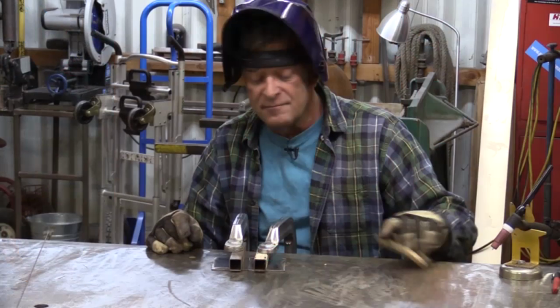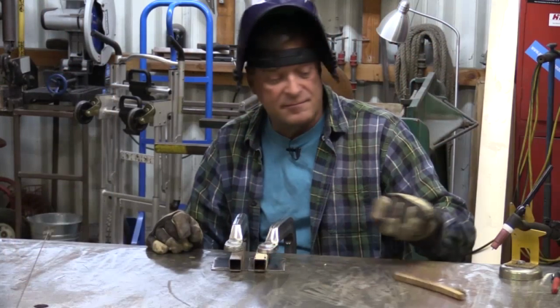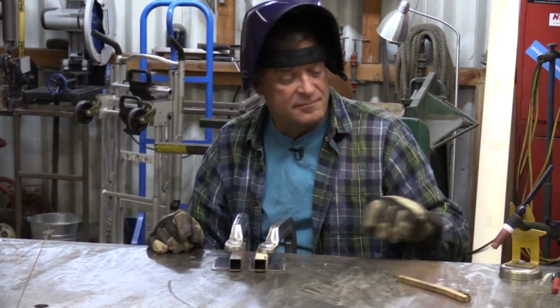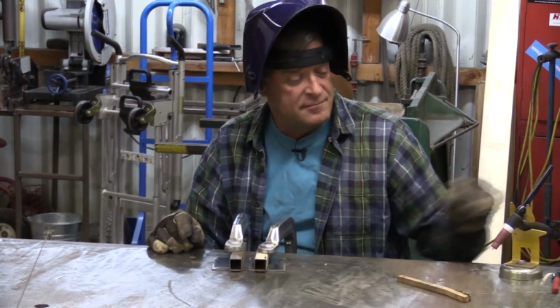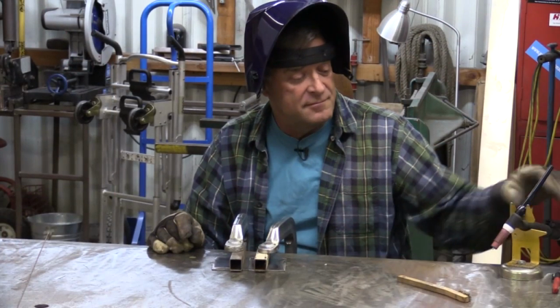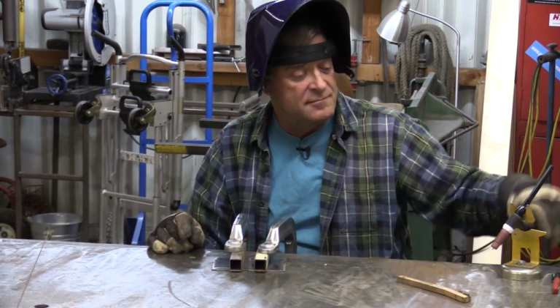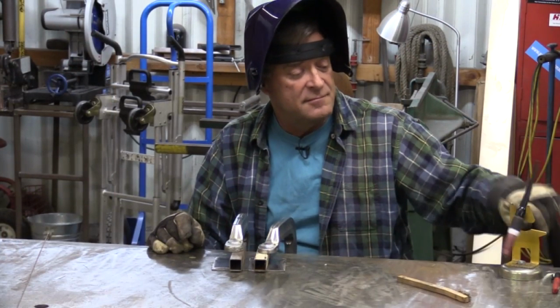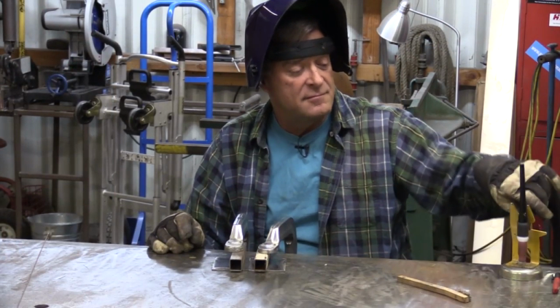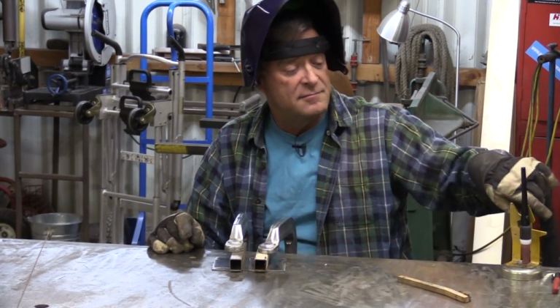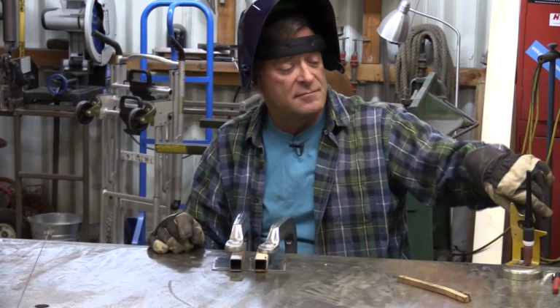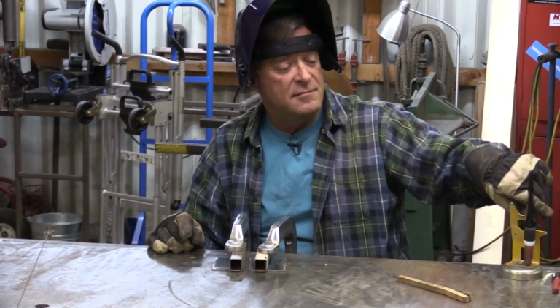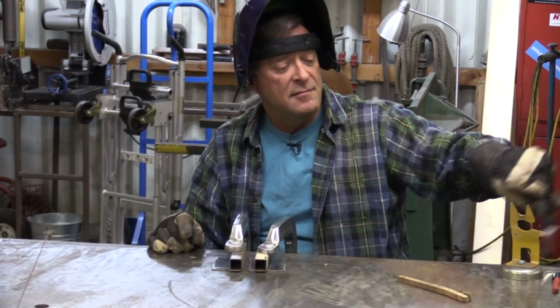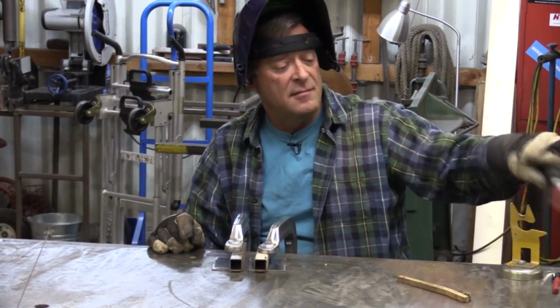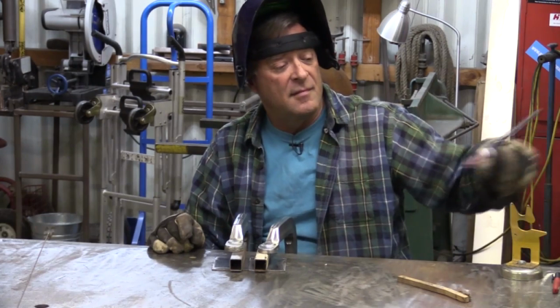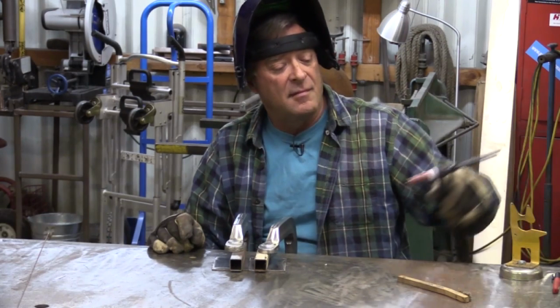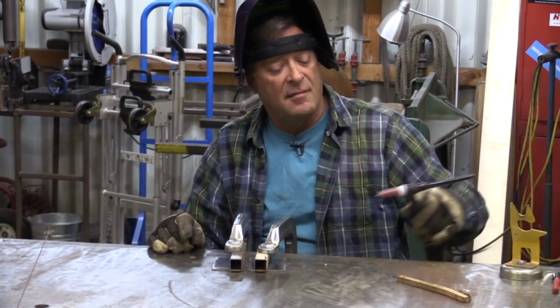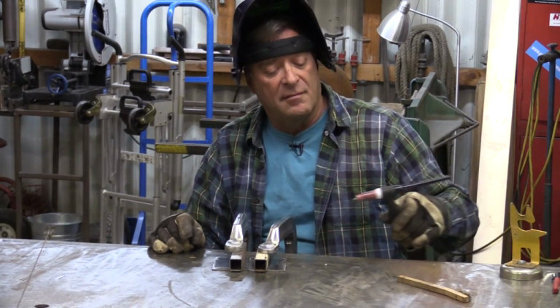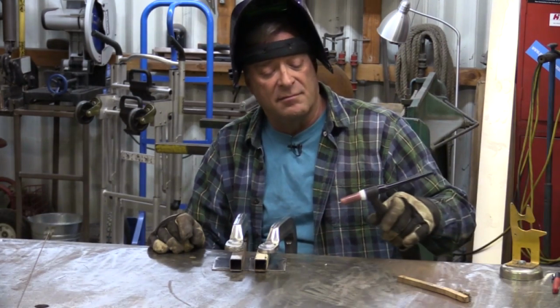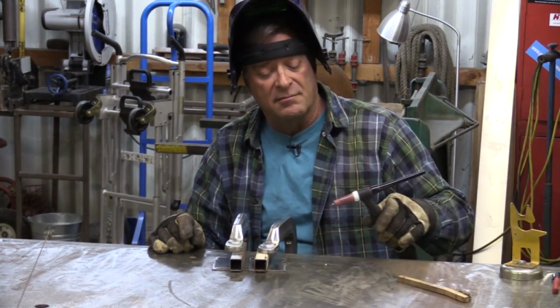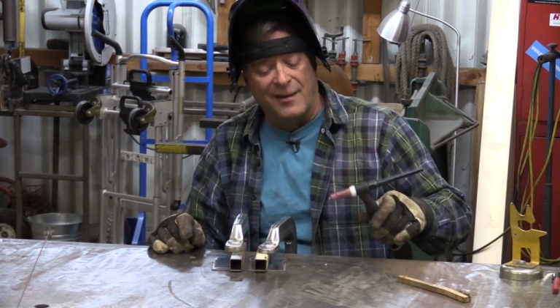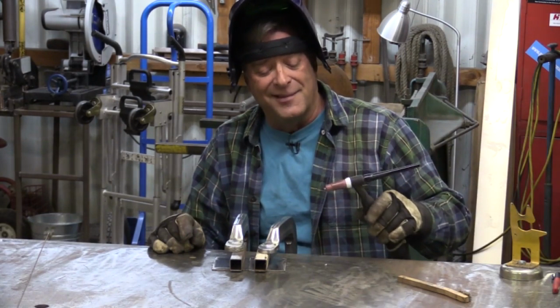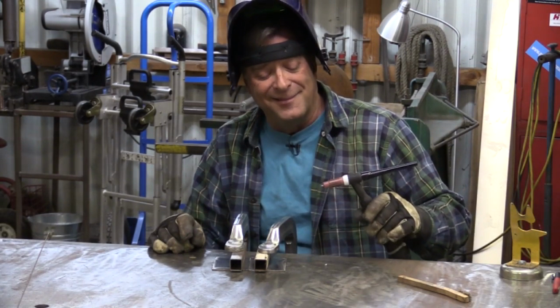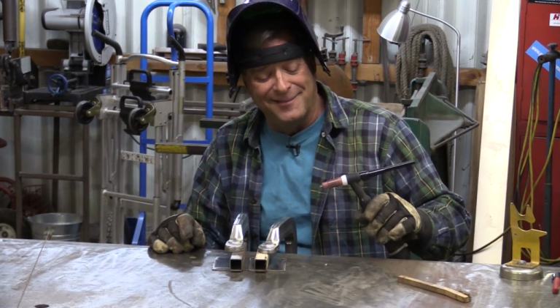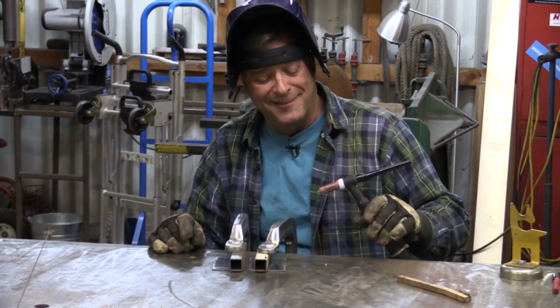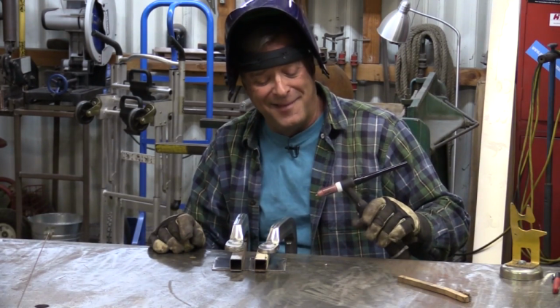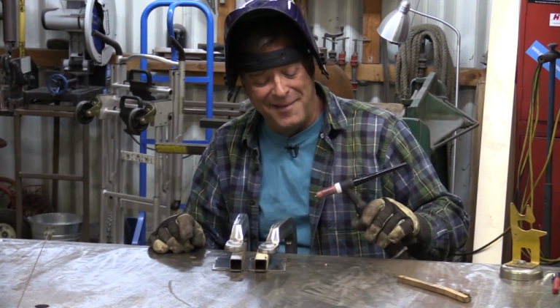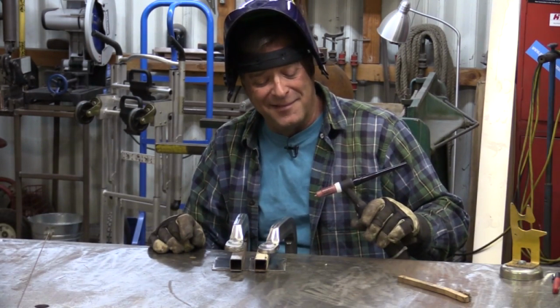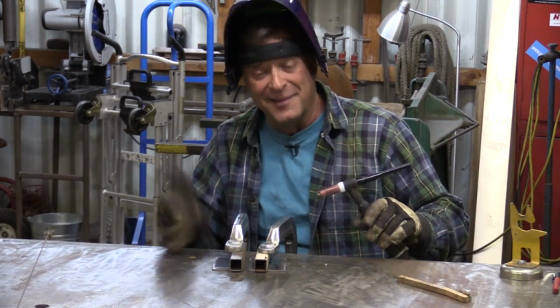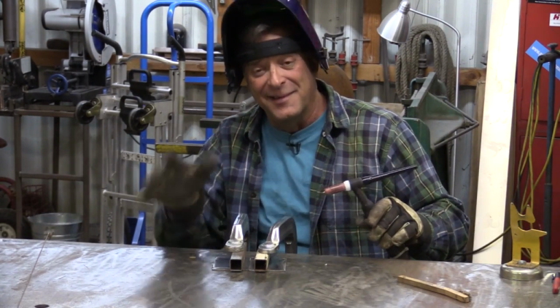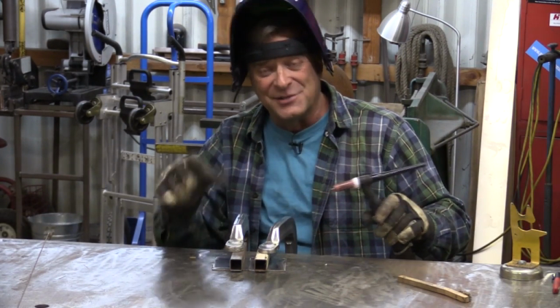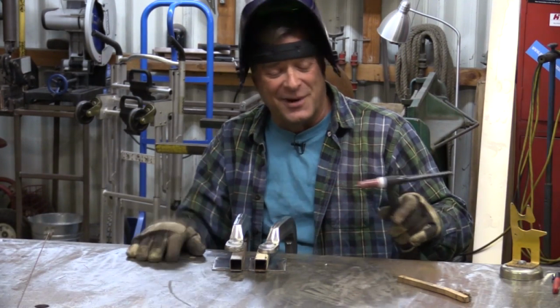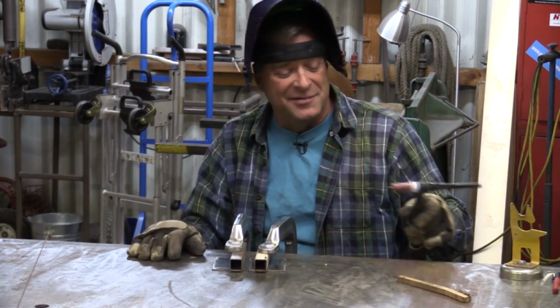Hey Kevin, you making a double-barreled shotgun? Sort of.